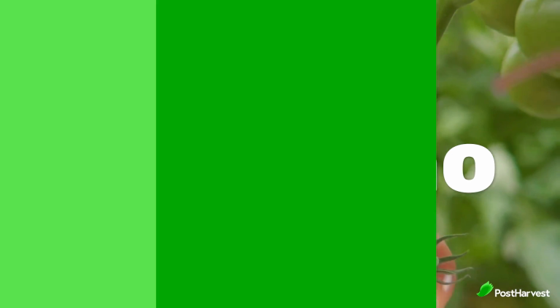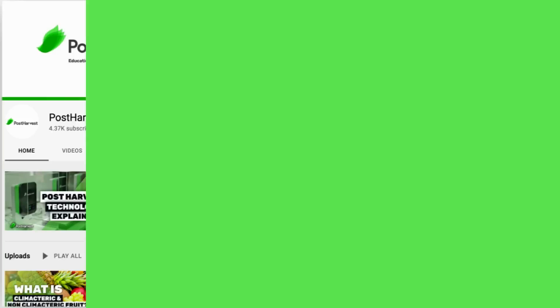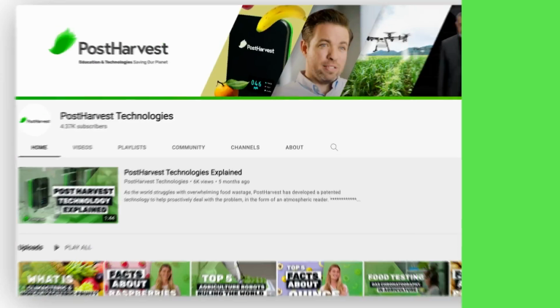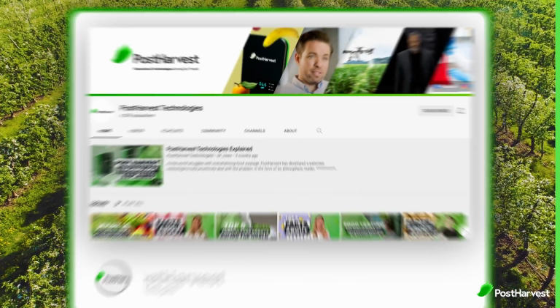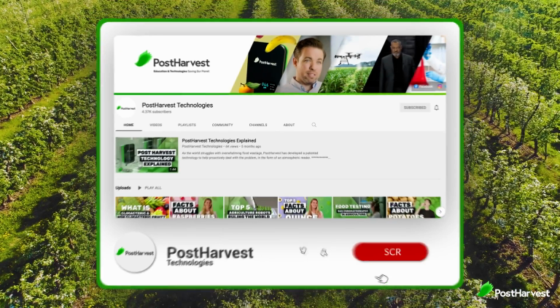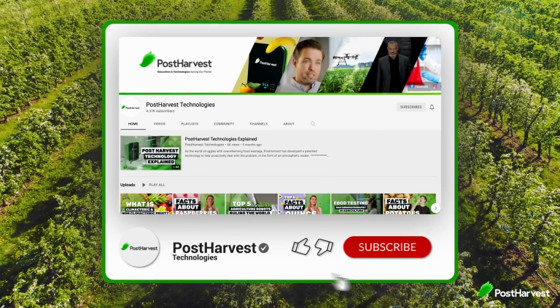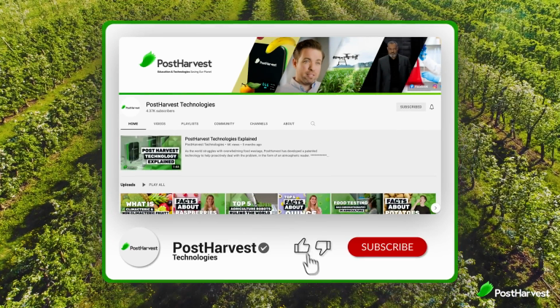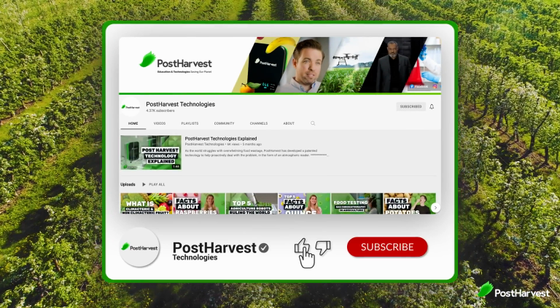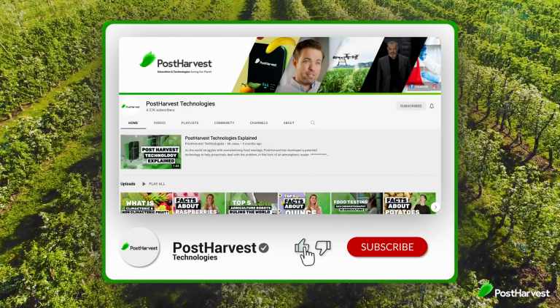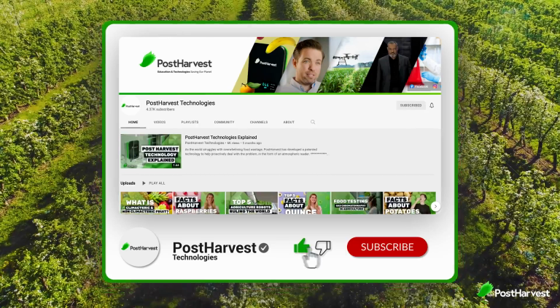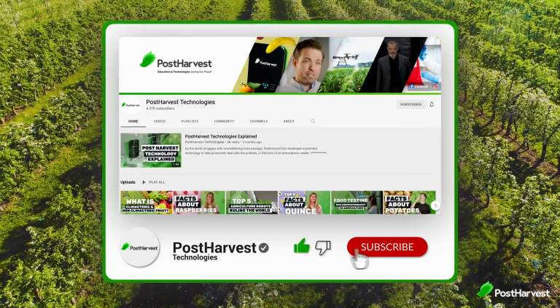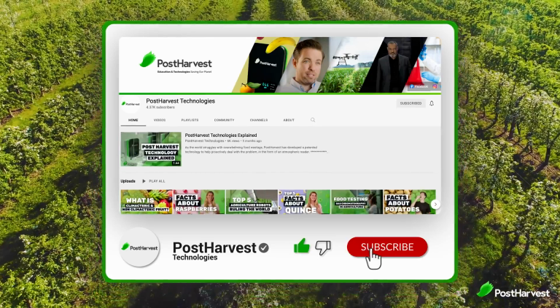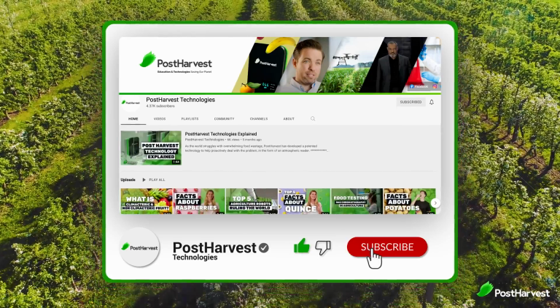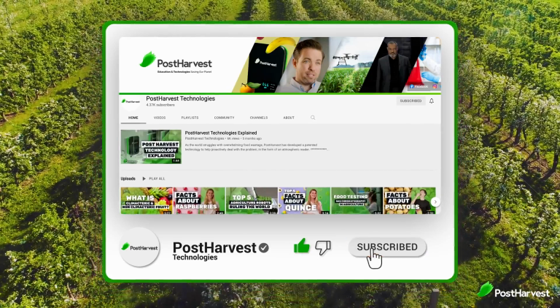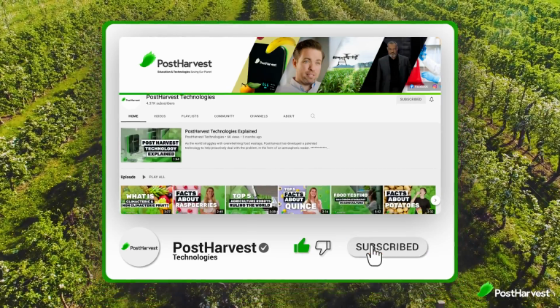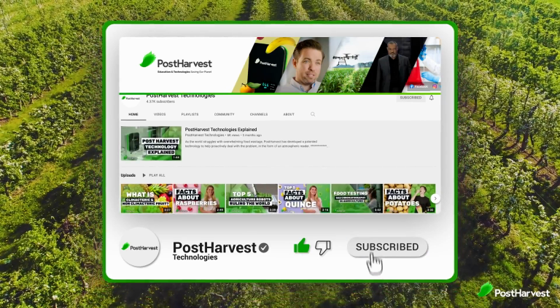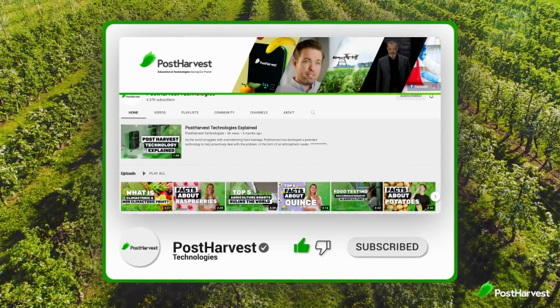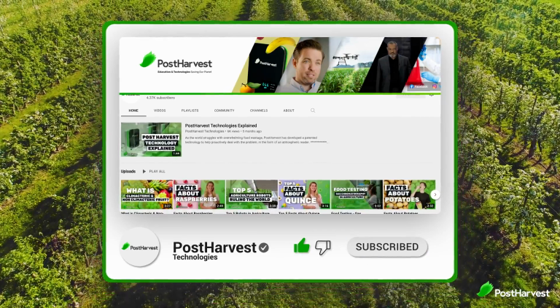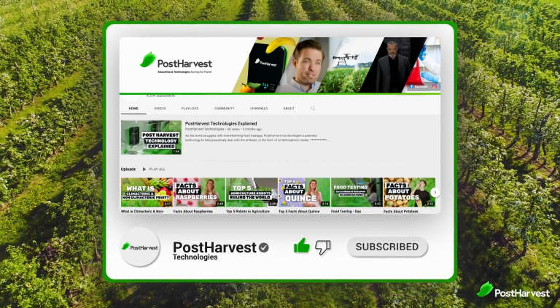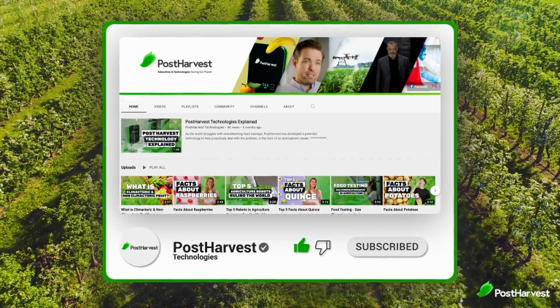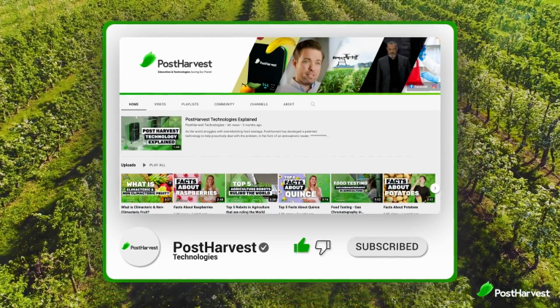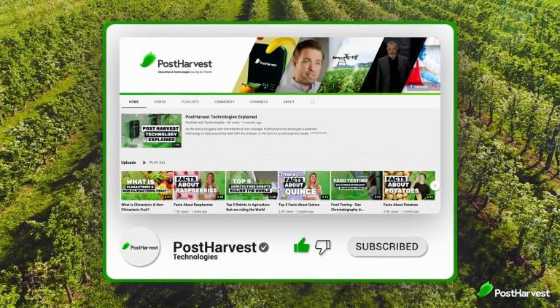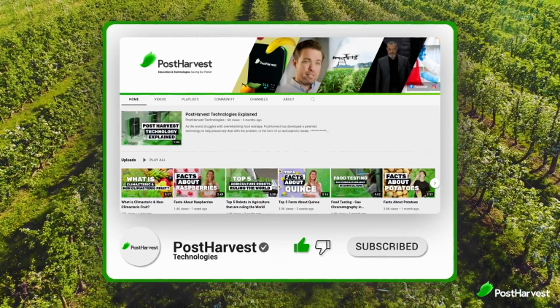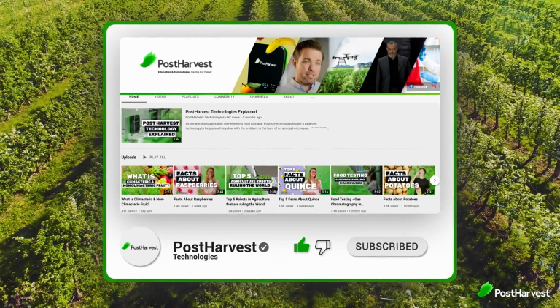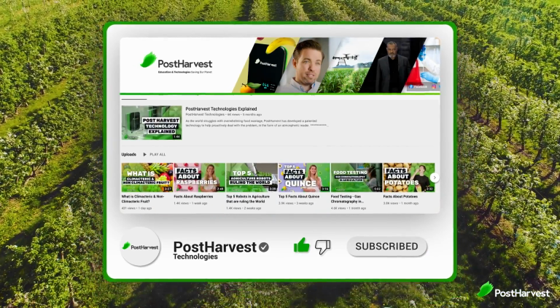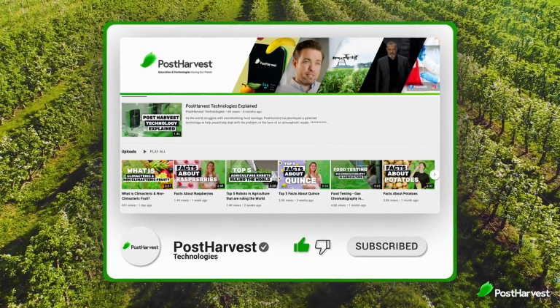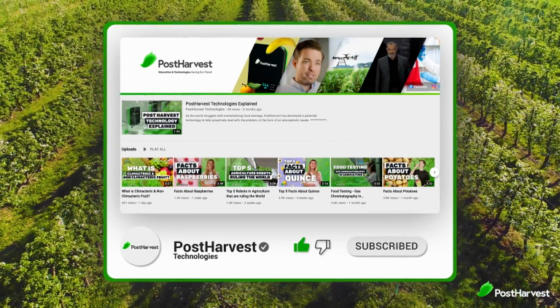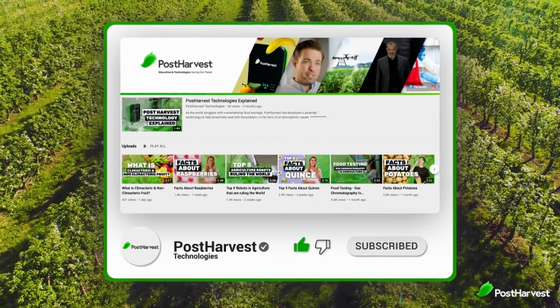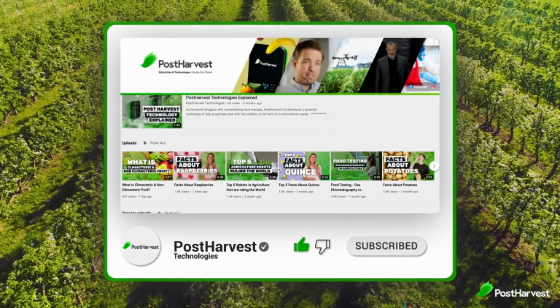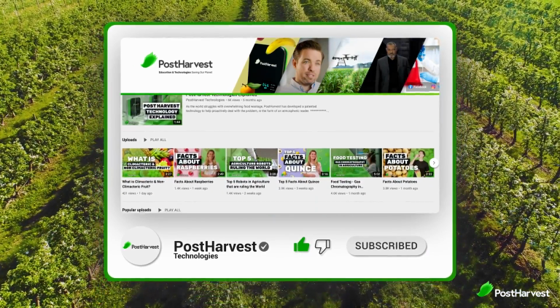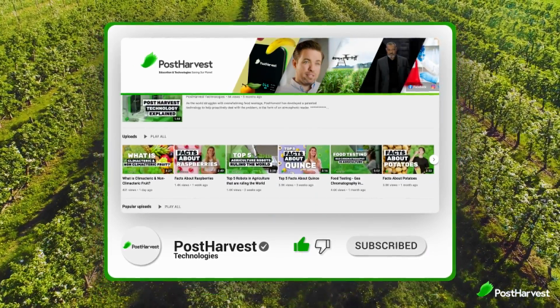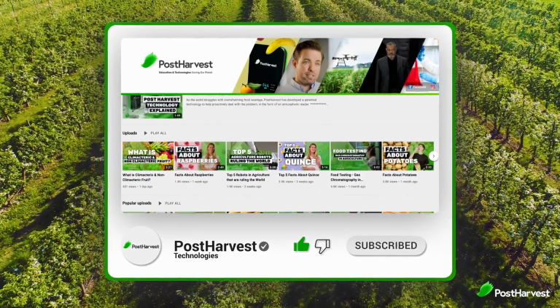But before we get into it, if you would like to see more videos like this one, click the like and subscribe buttons to stay up to date.